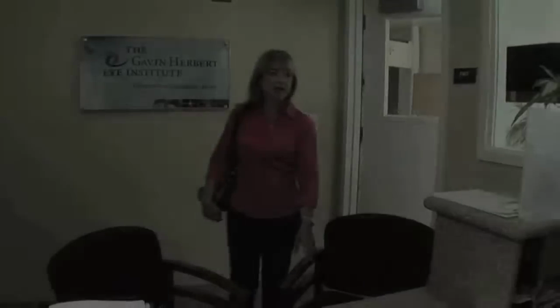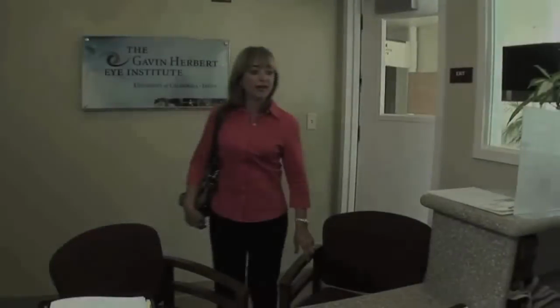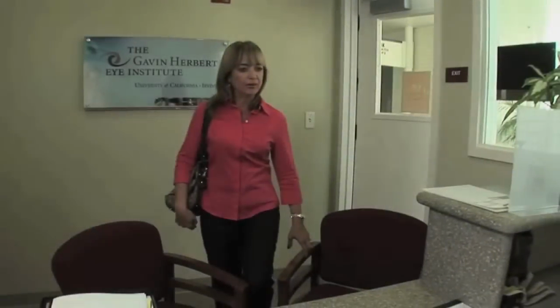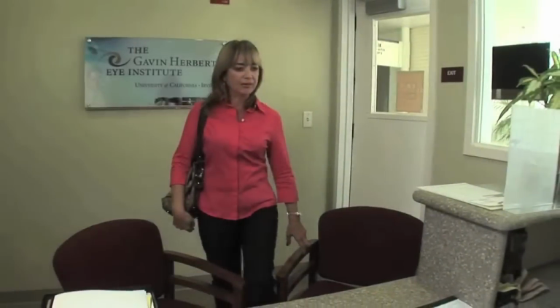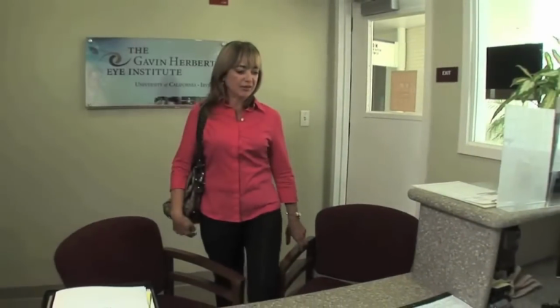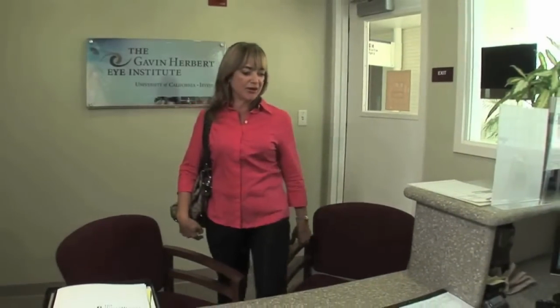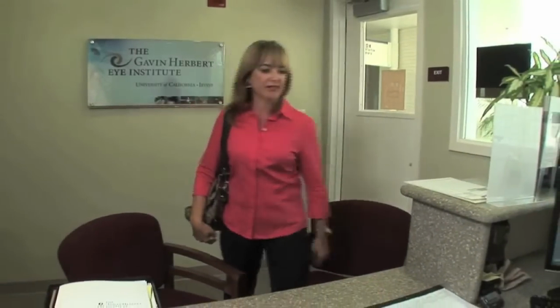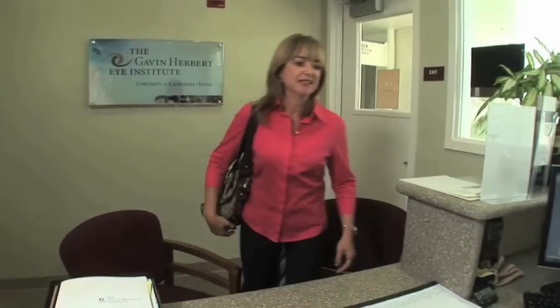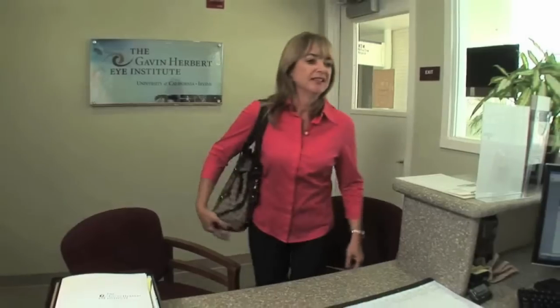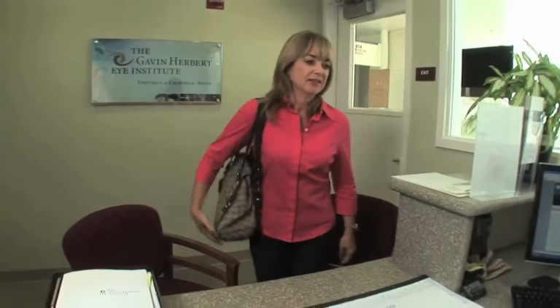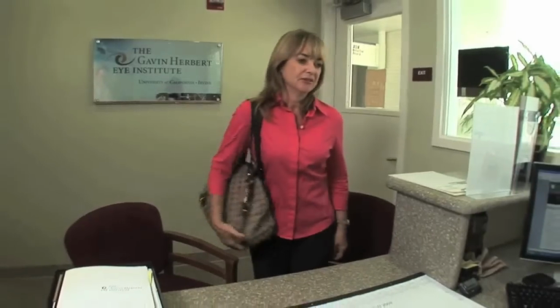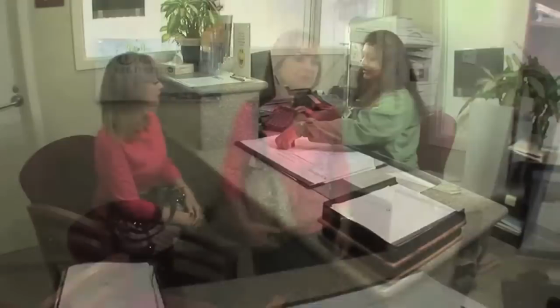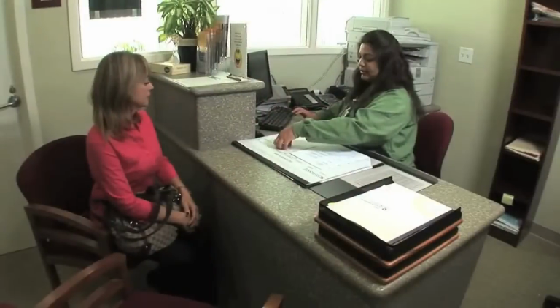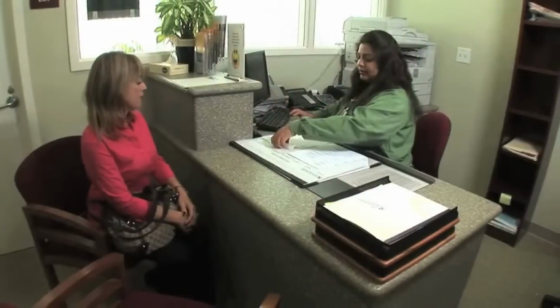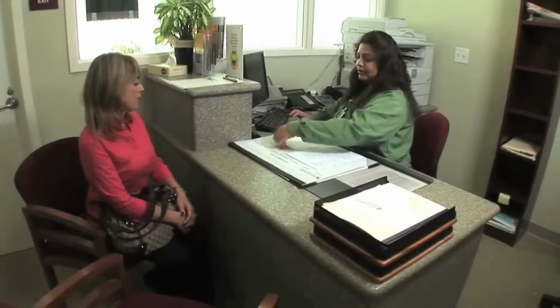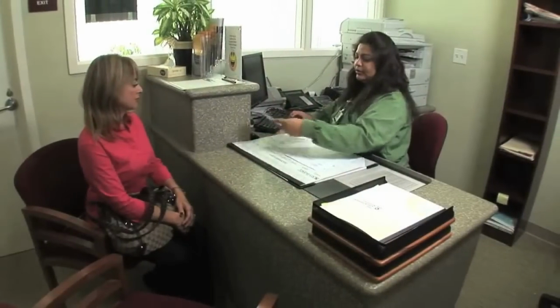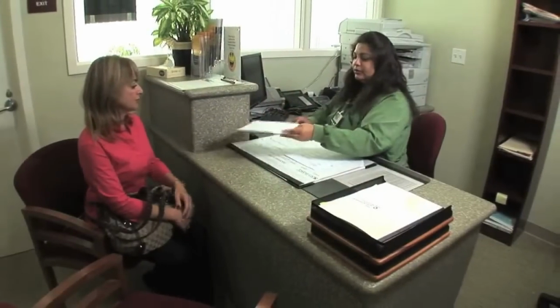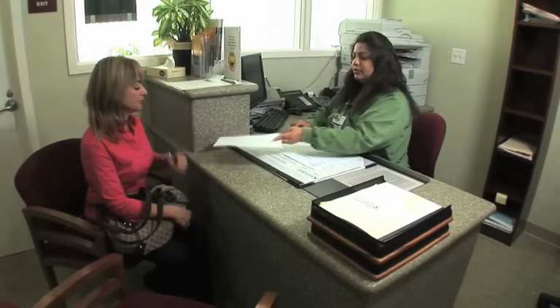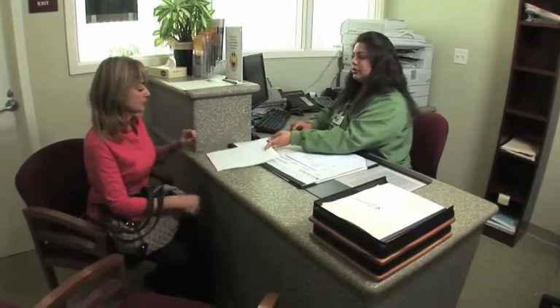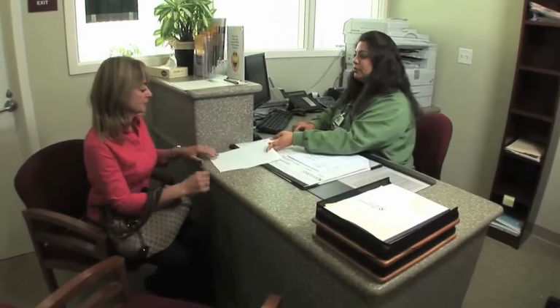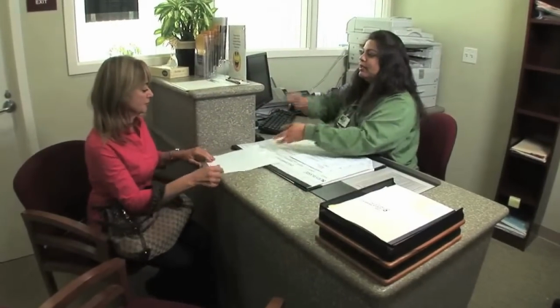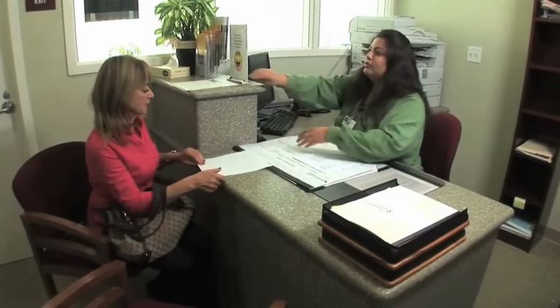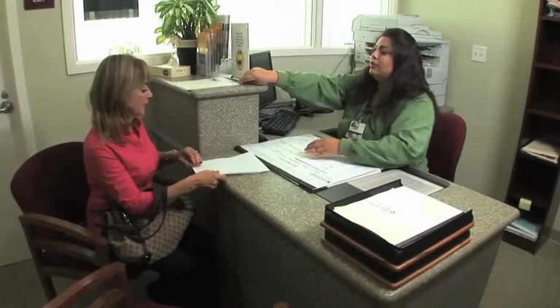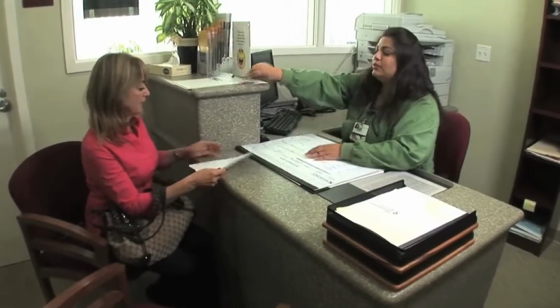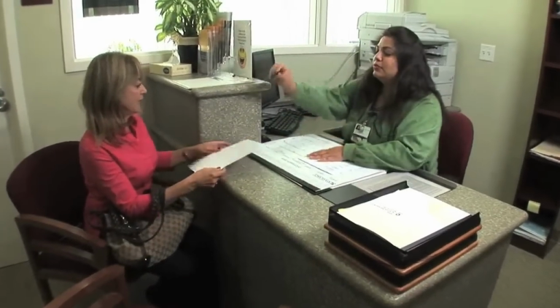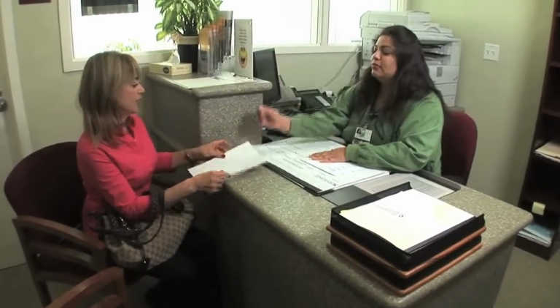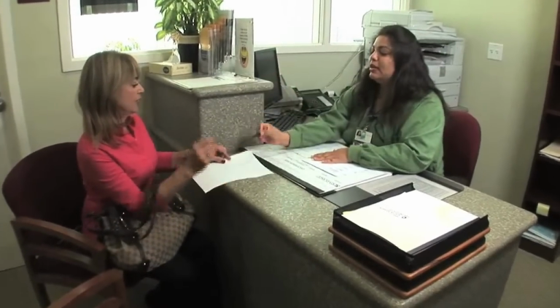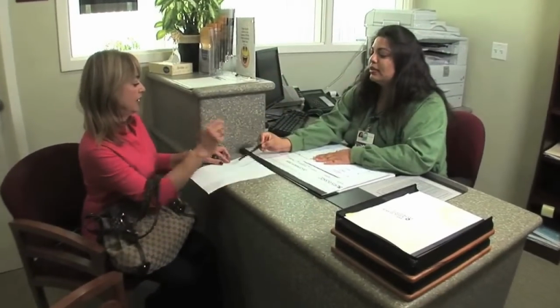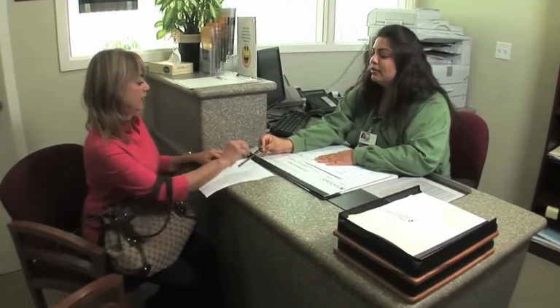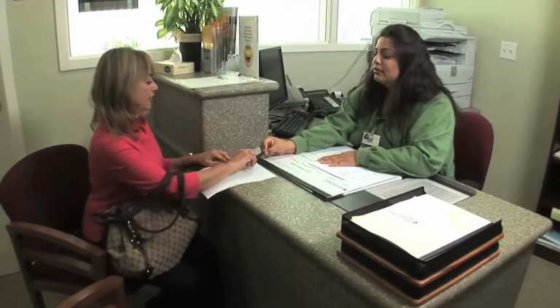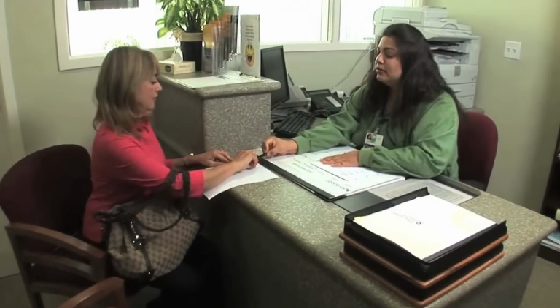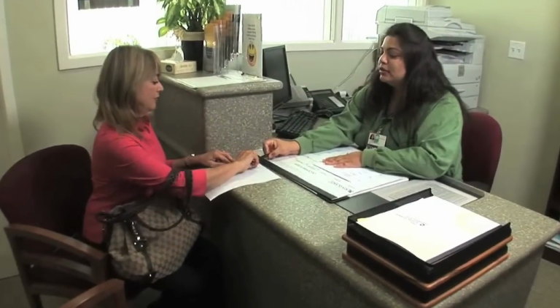When you arrive at the check-in station, we'll provide you some paperwork to fill out. This process usually takes about 15 minutes.